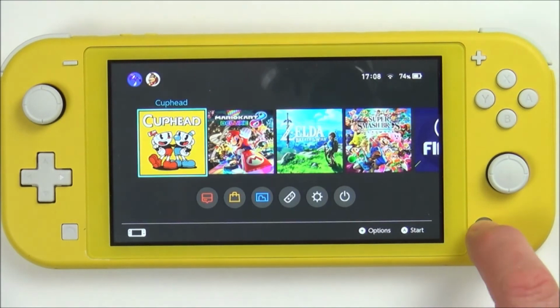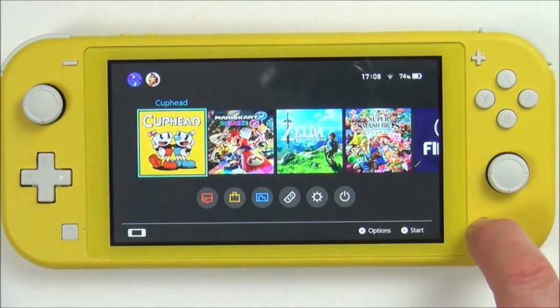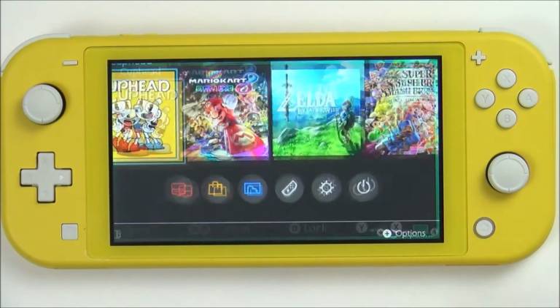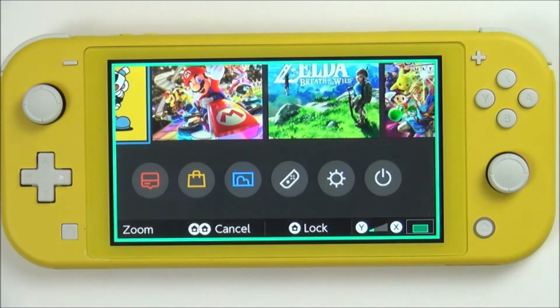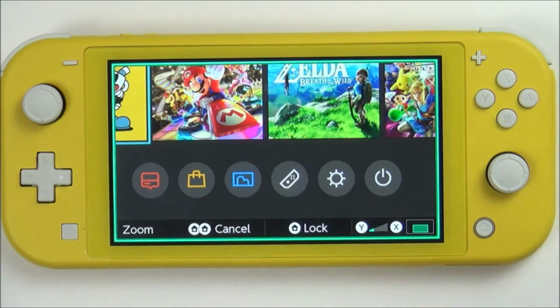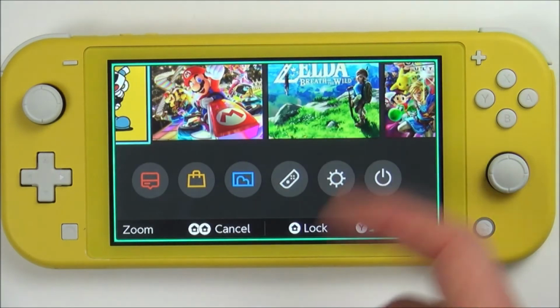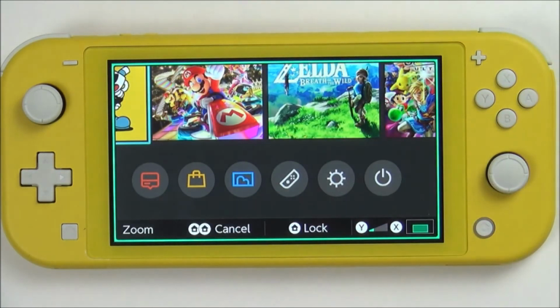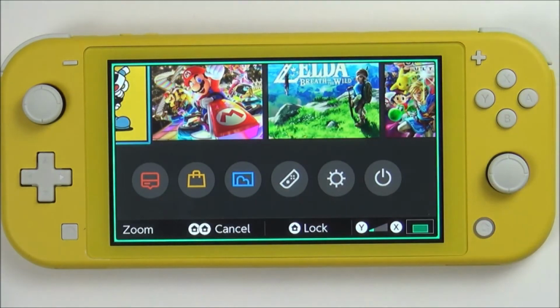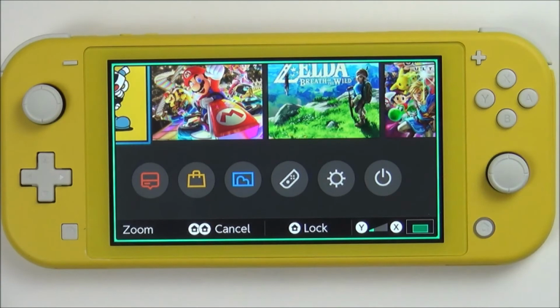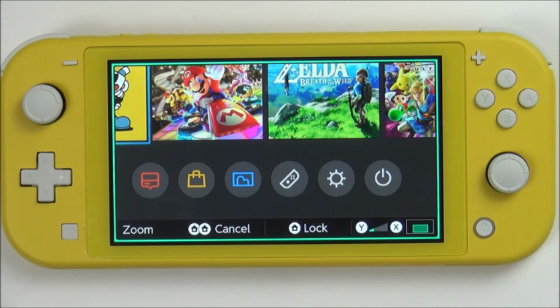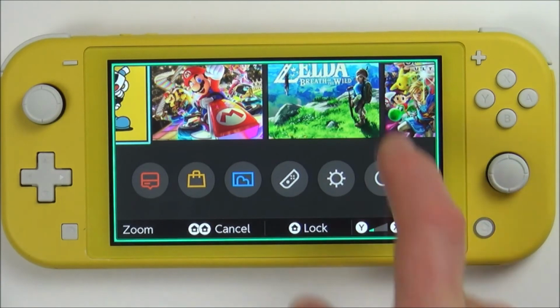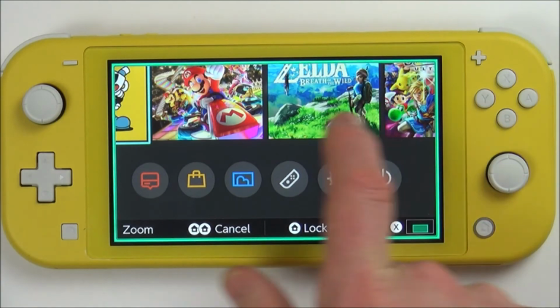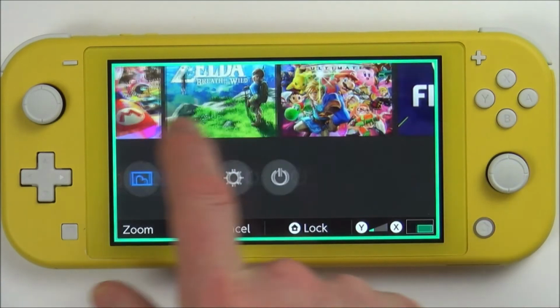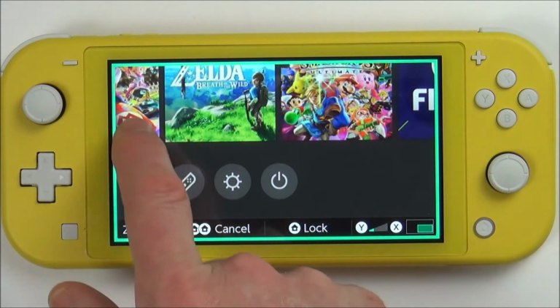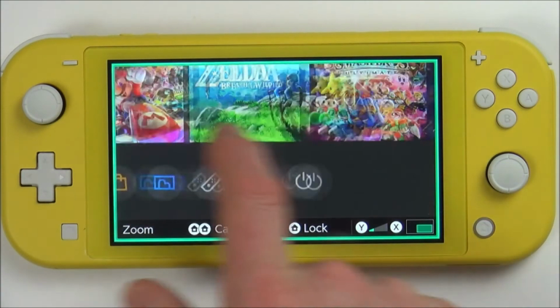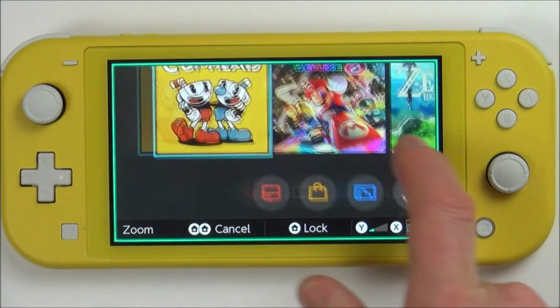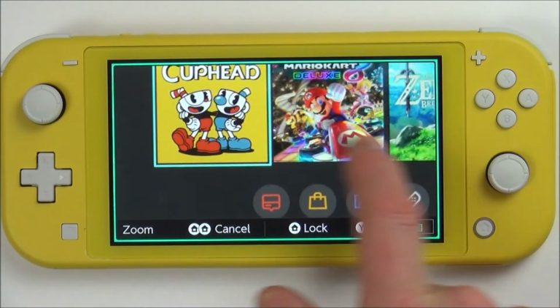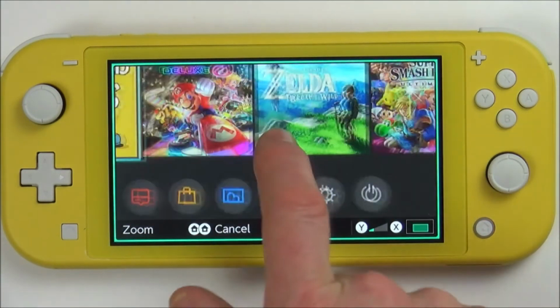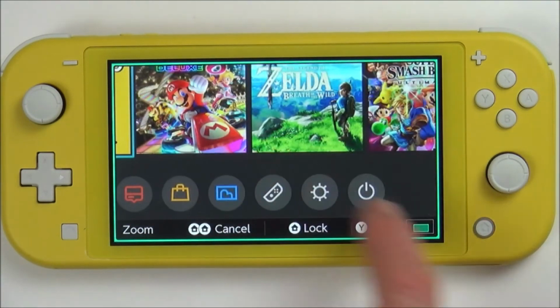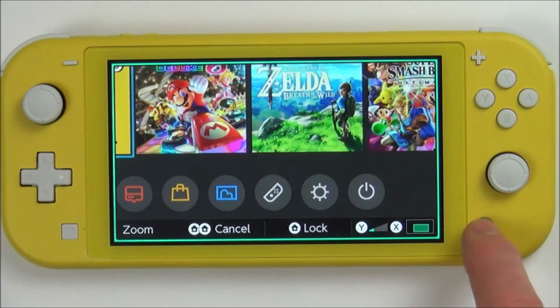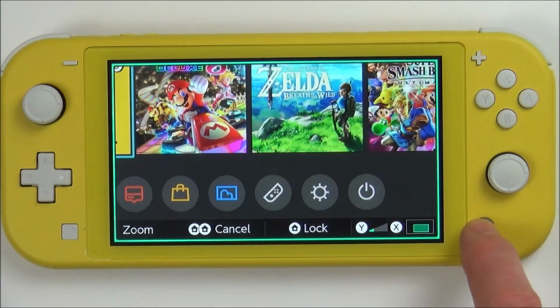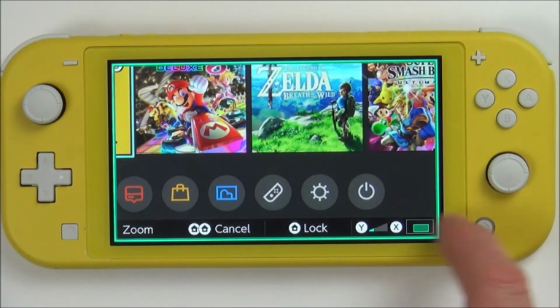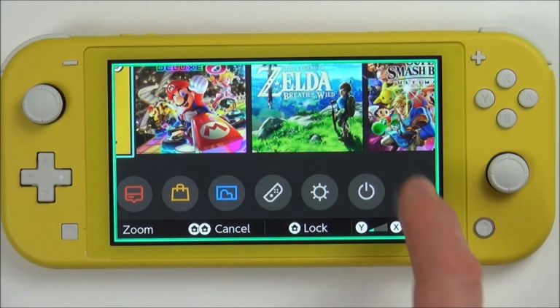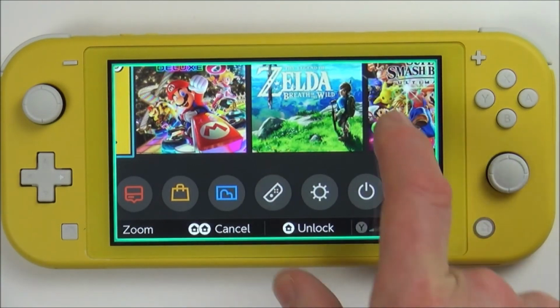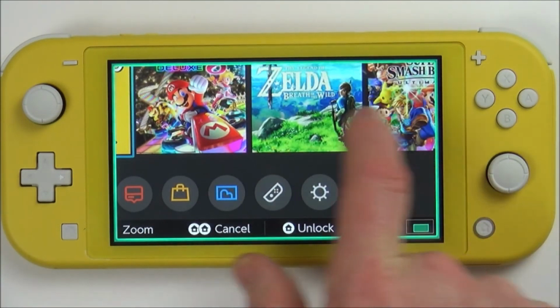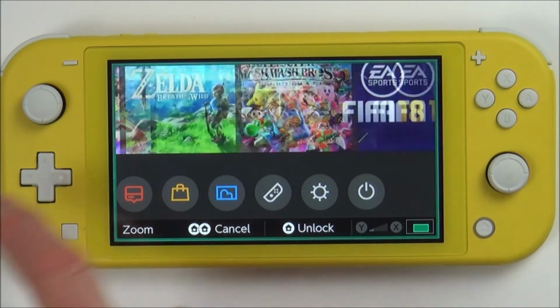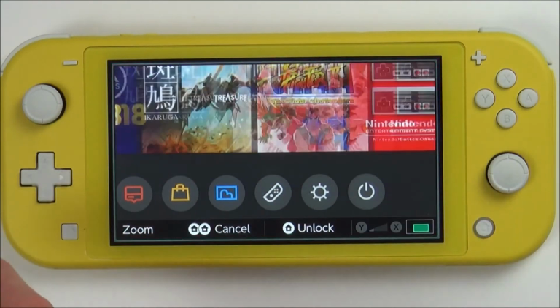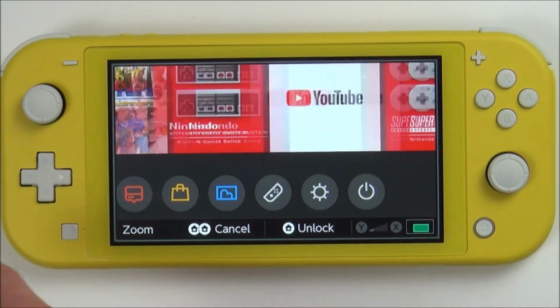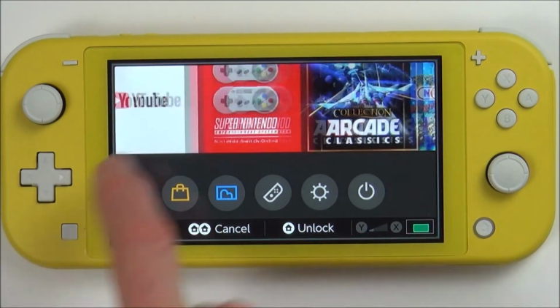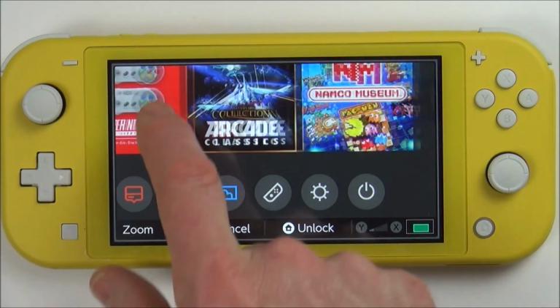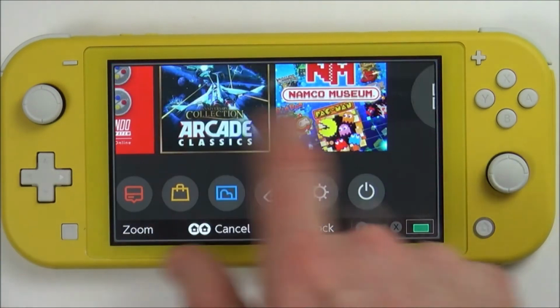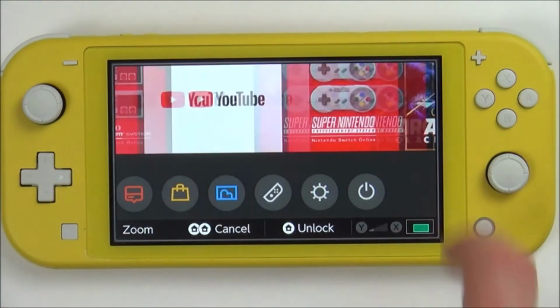Hit it again and you can zoom in. Tap it once more and you can actually use the menu.